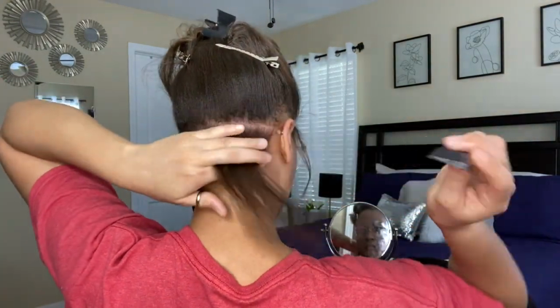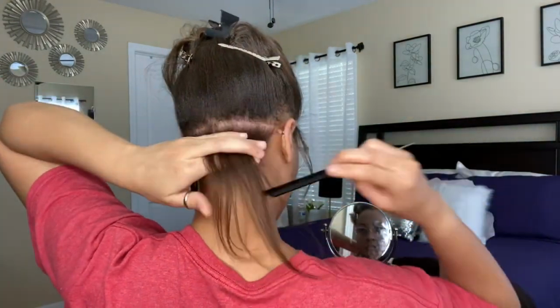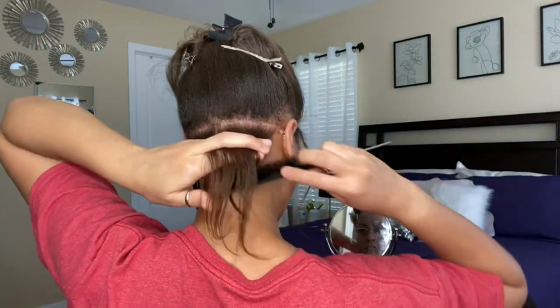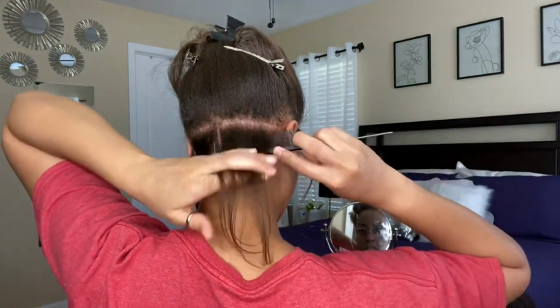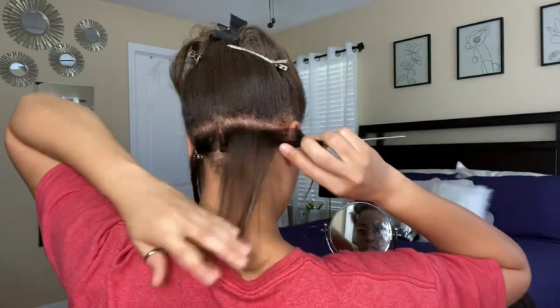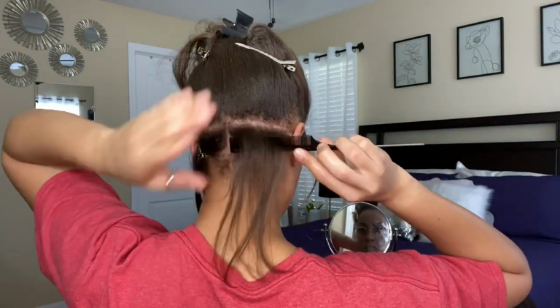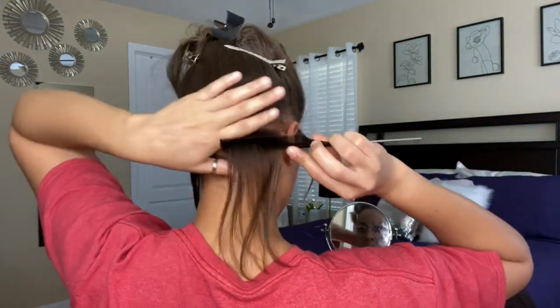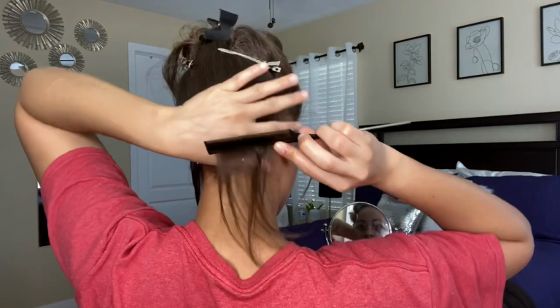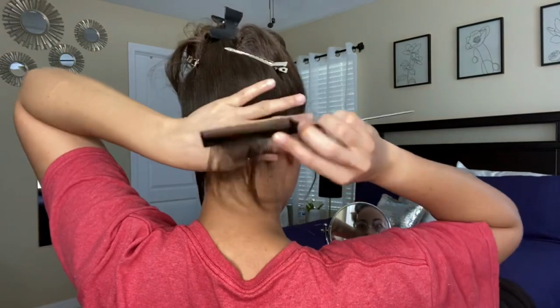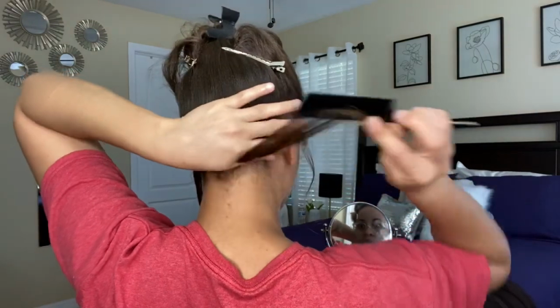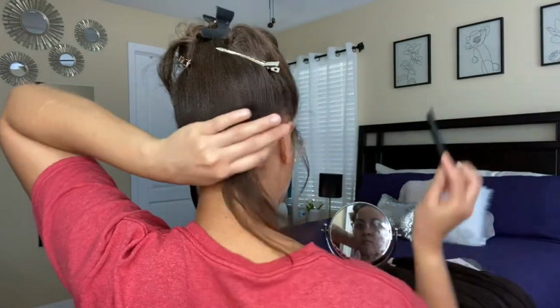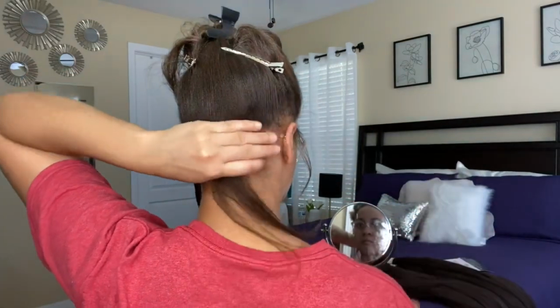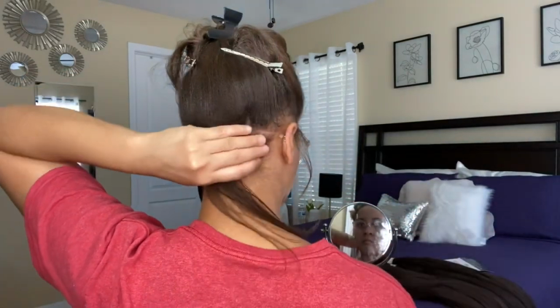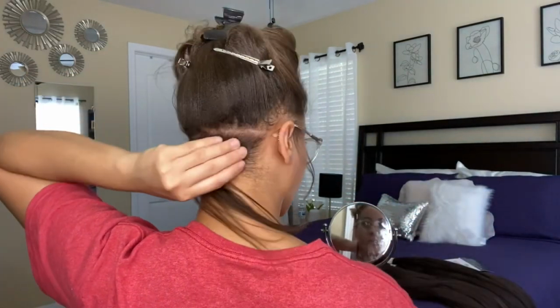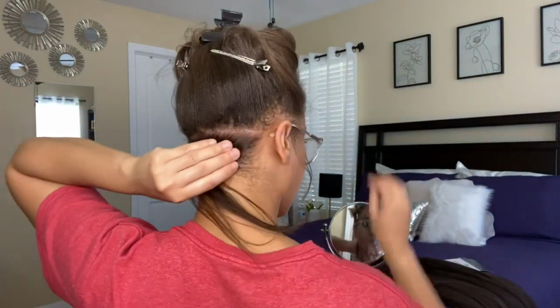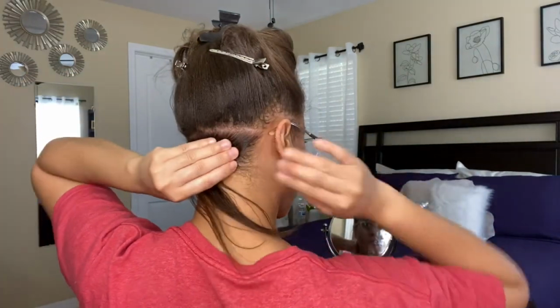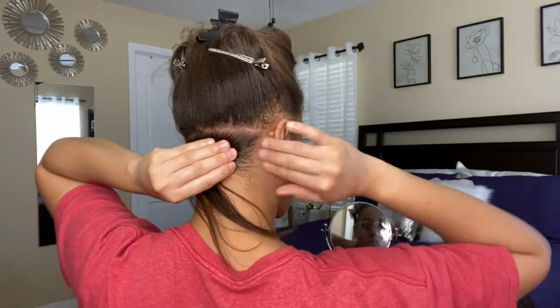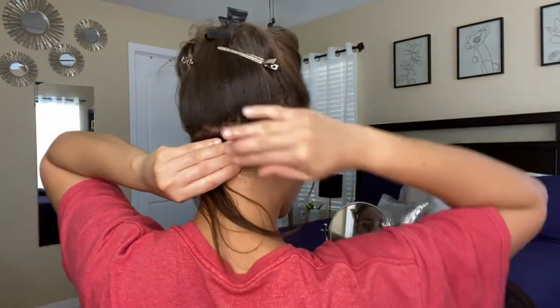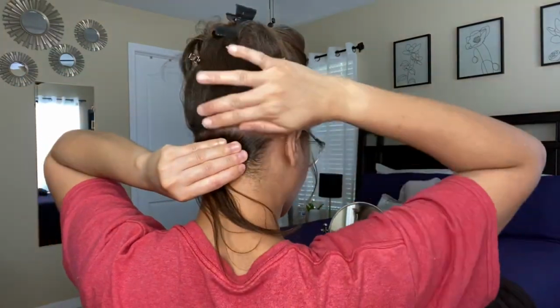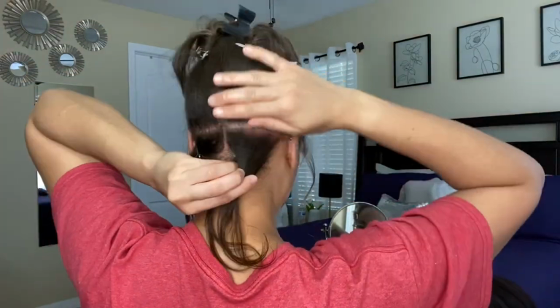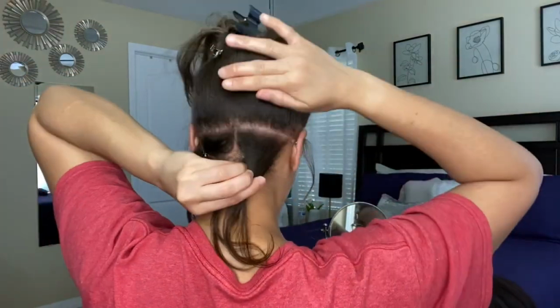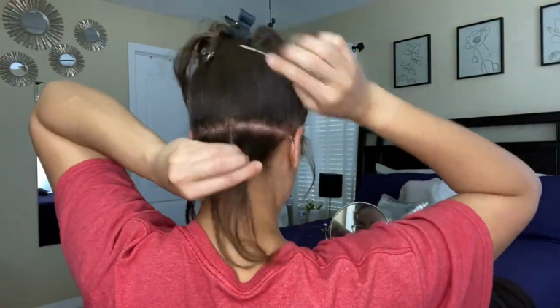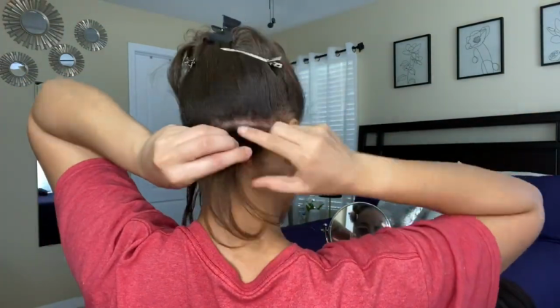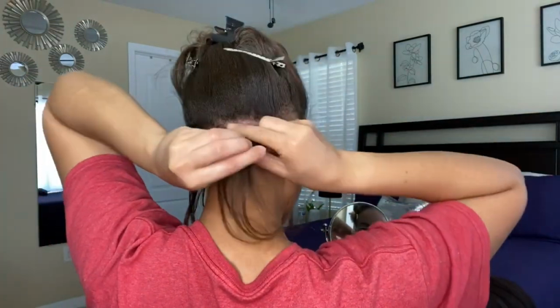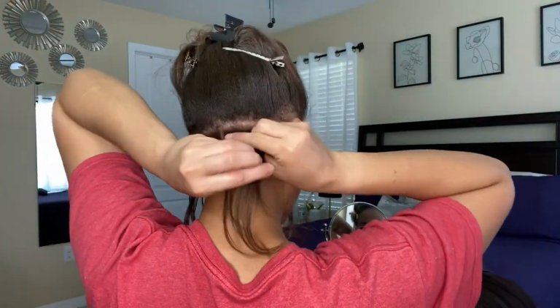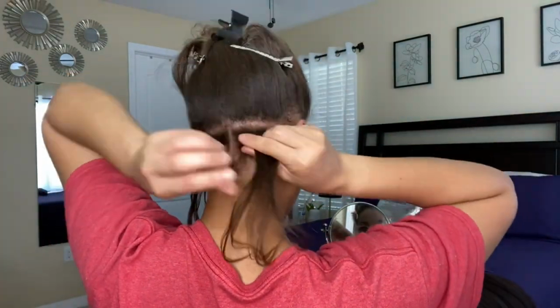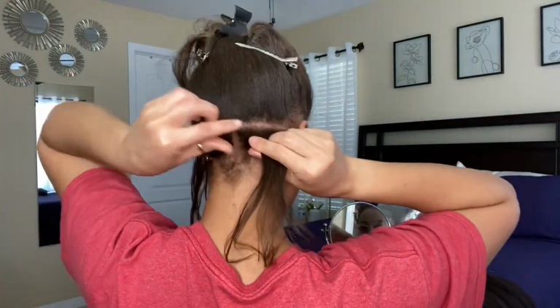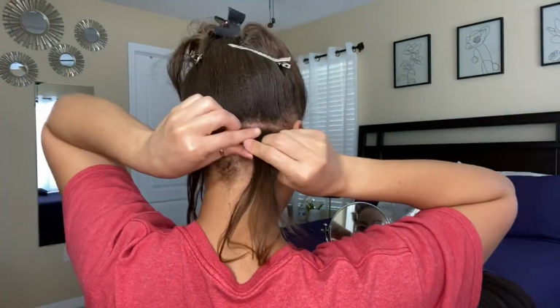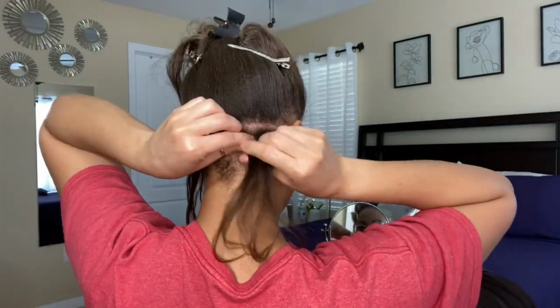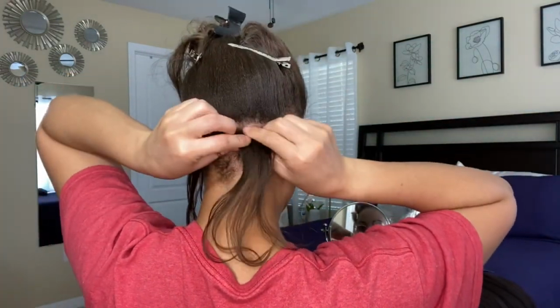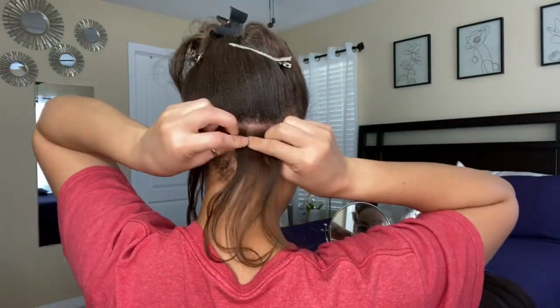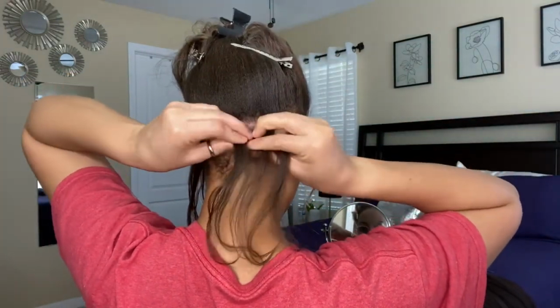I'm going to link her Instagram page below, so definitely go check out her page and show her some love and support.